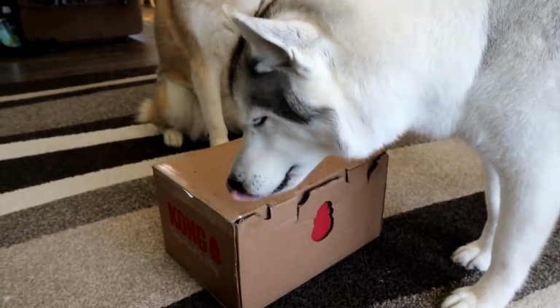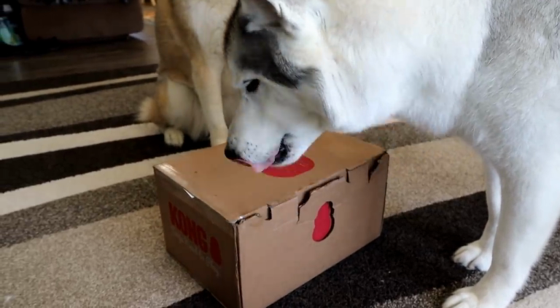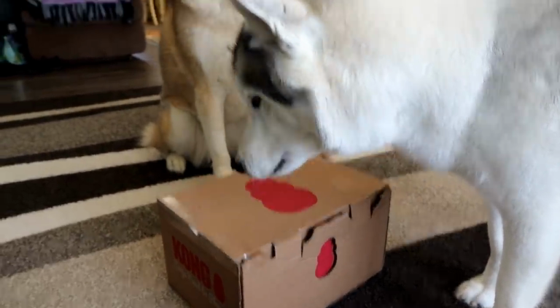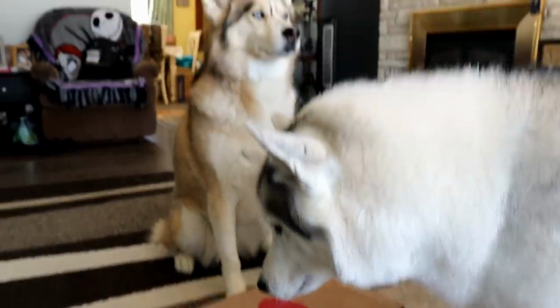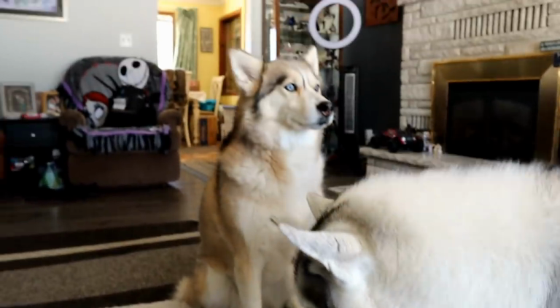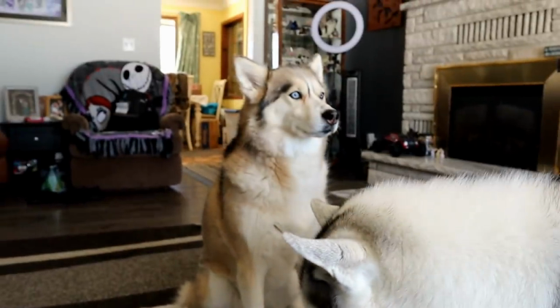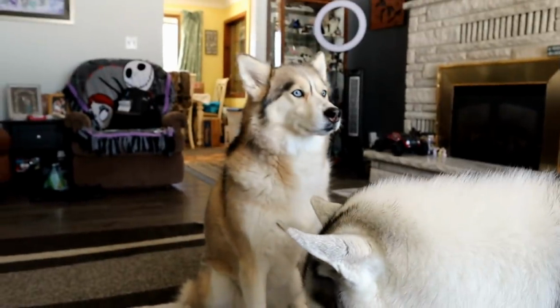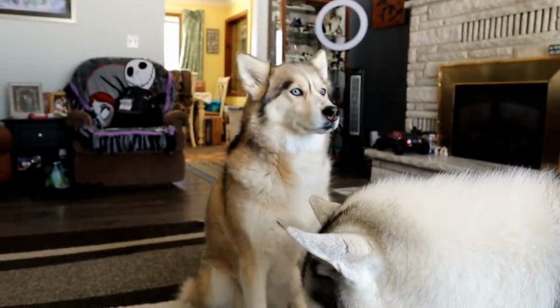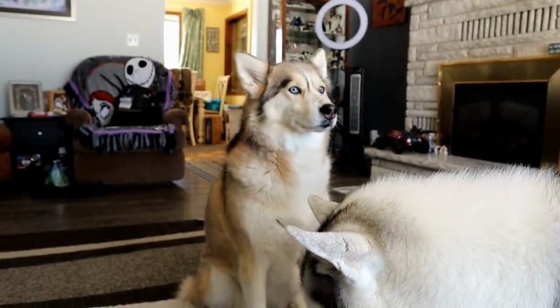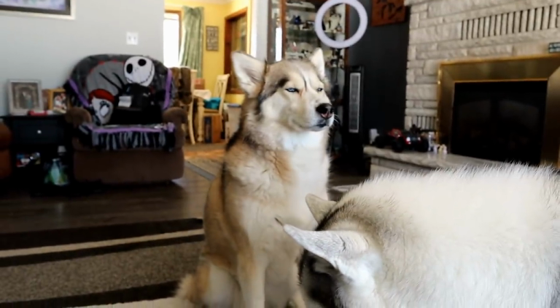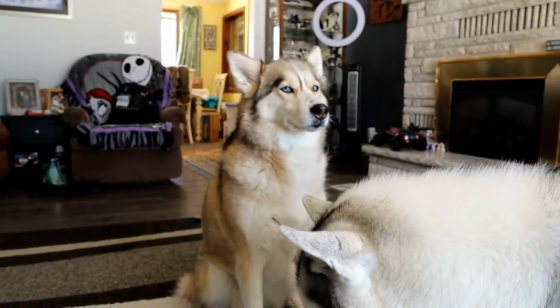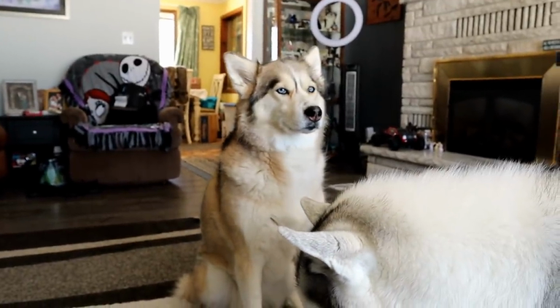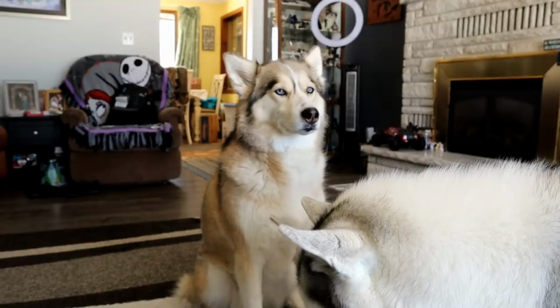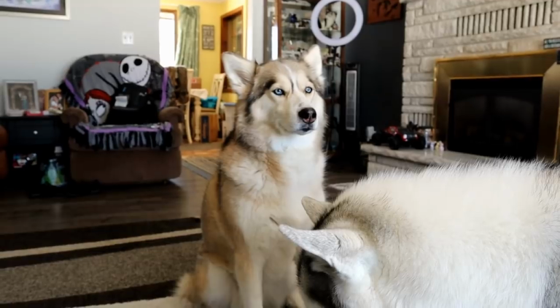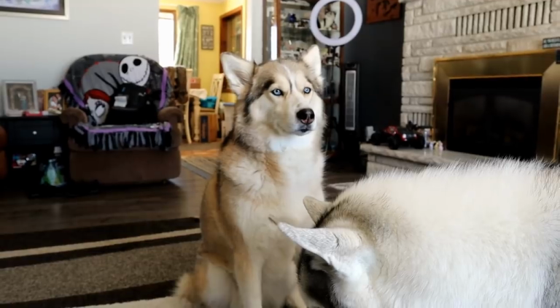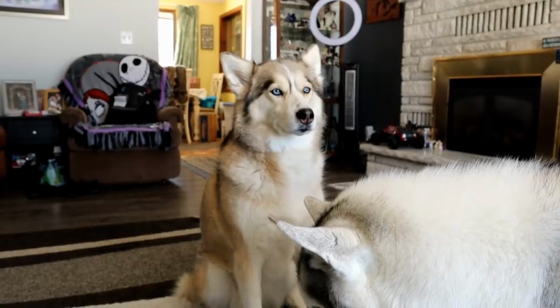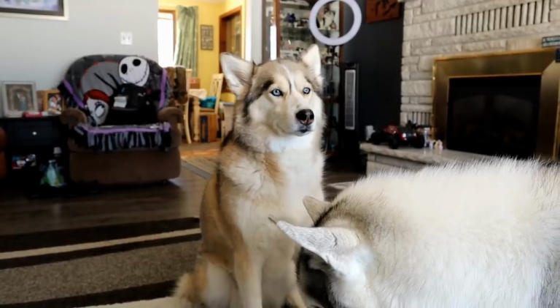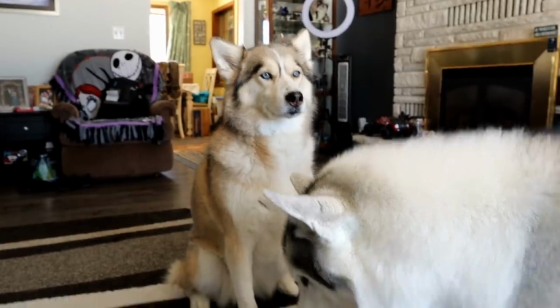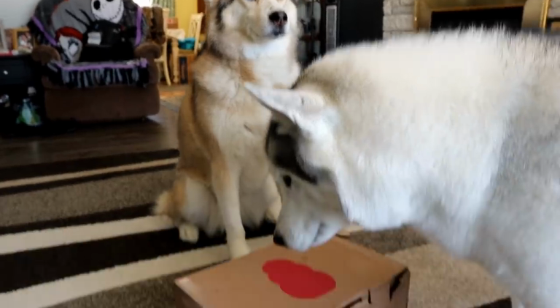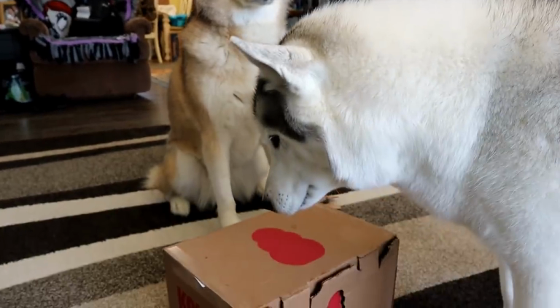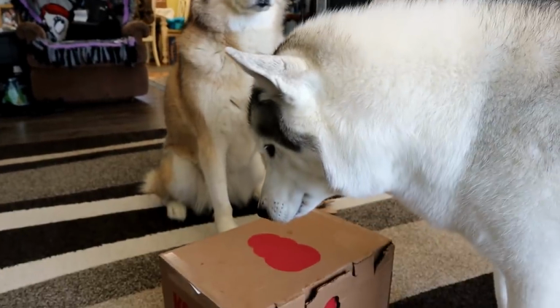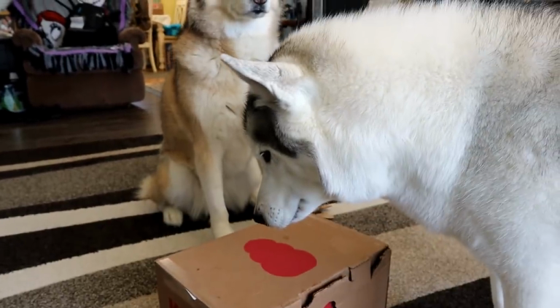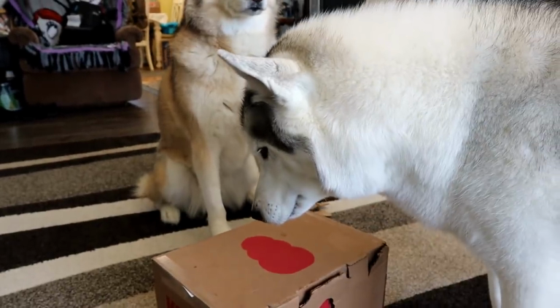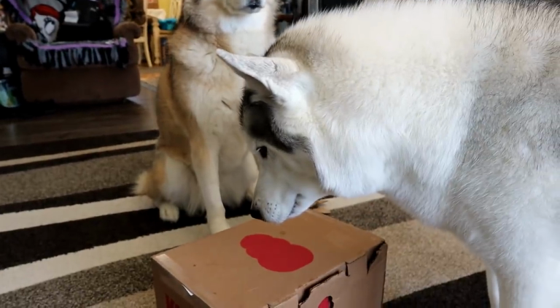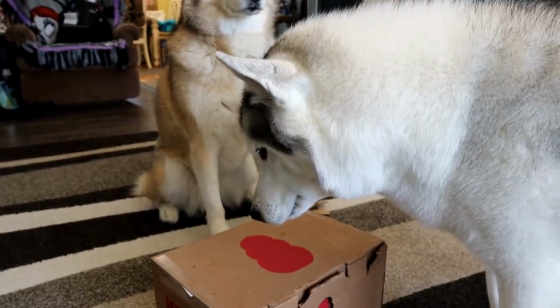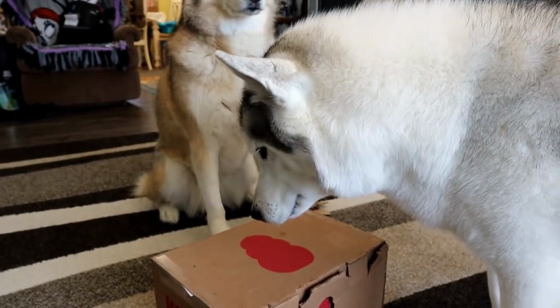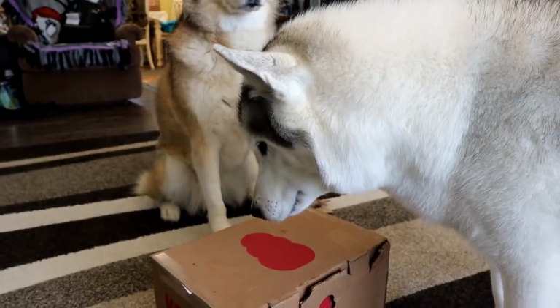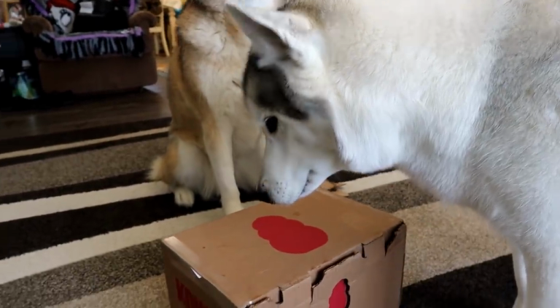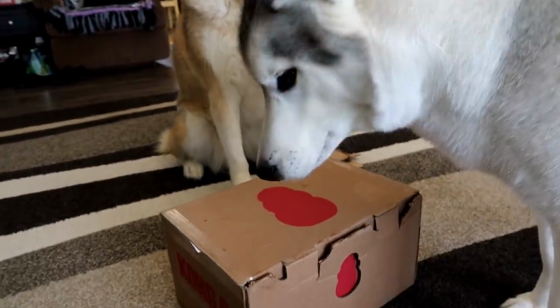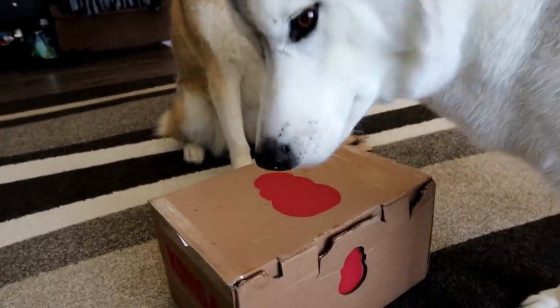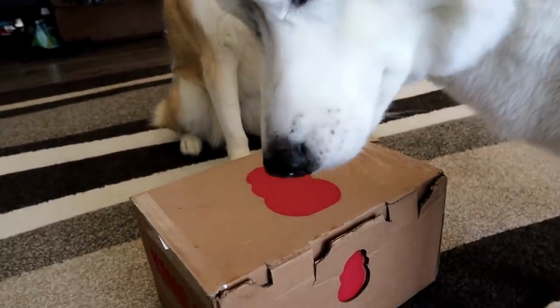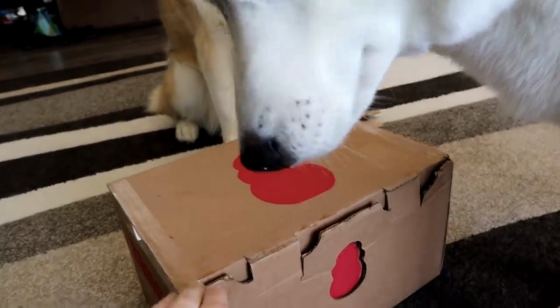What do you think? Are you ready to open this? Okay, here we go.